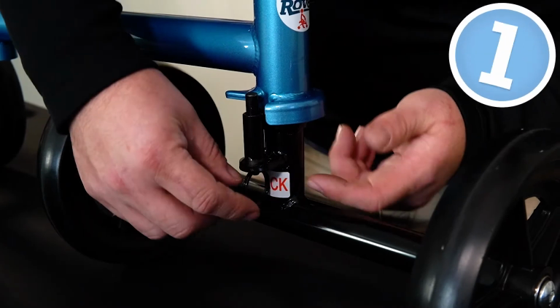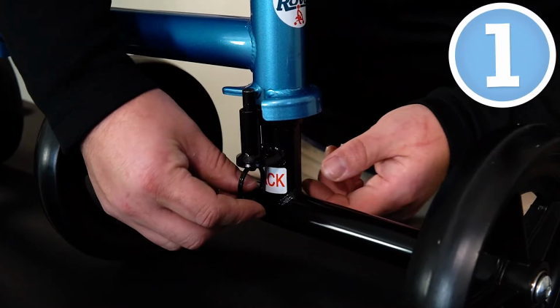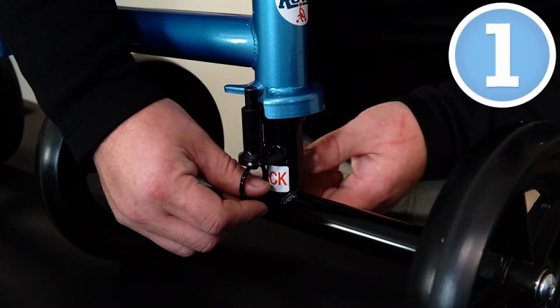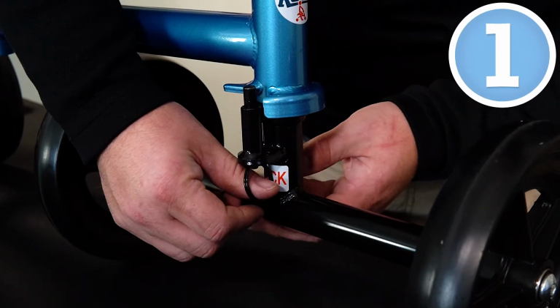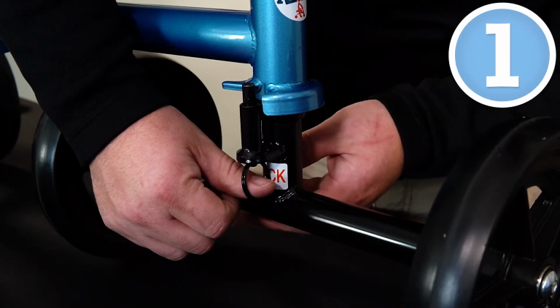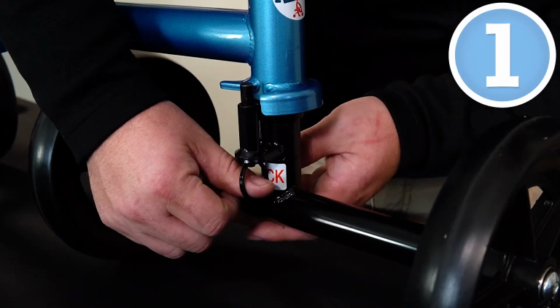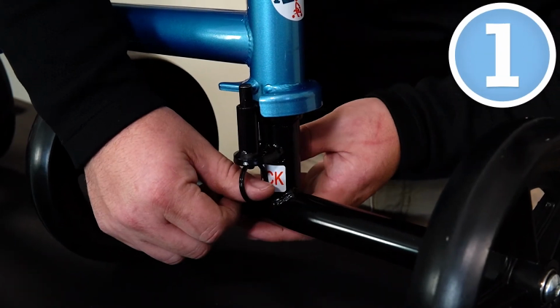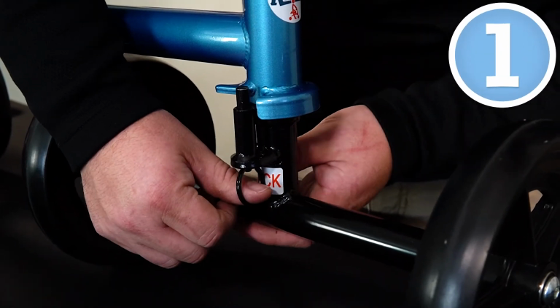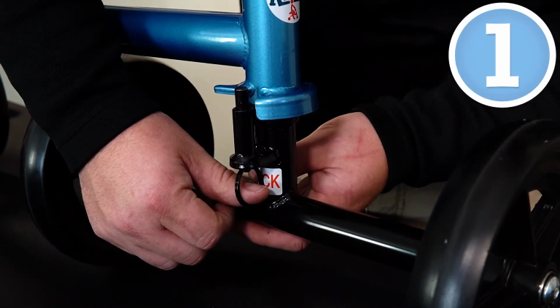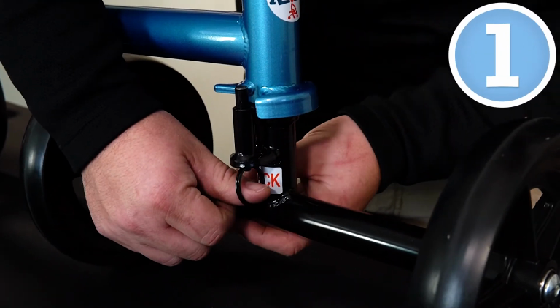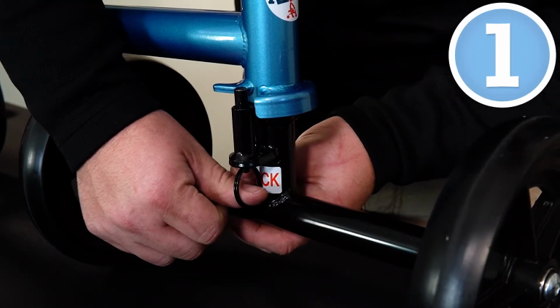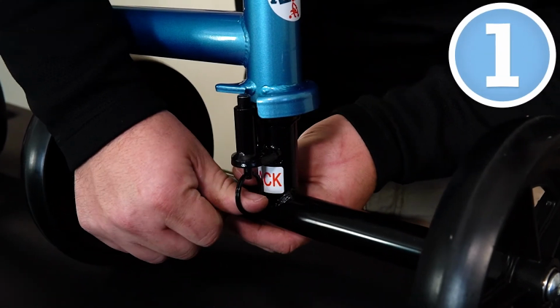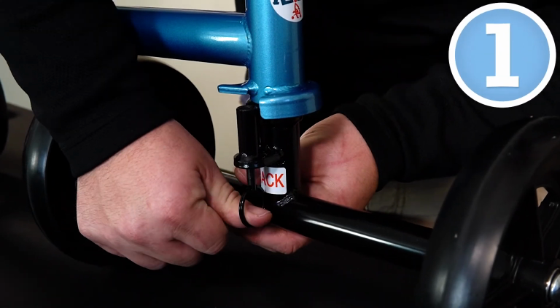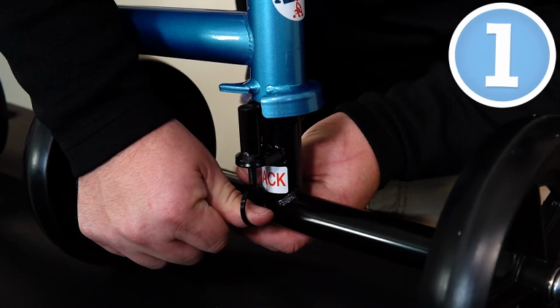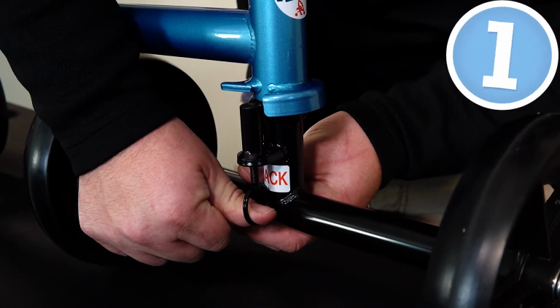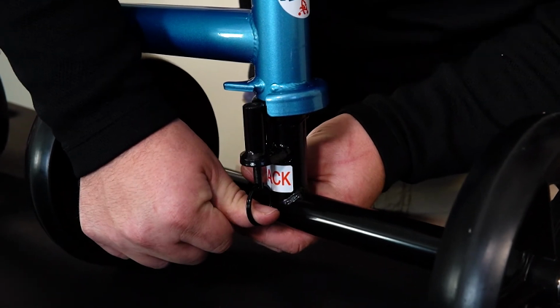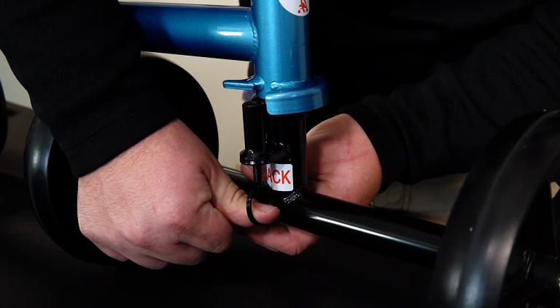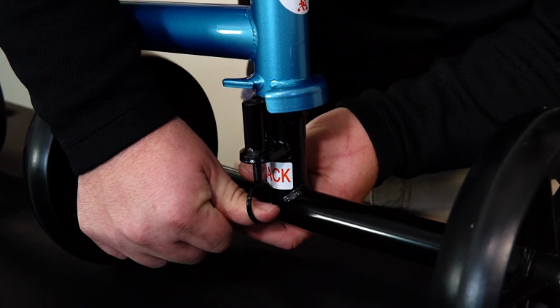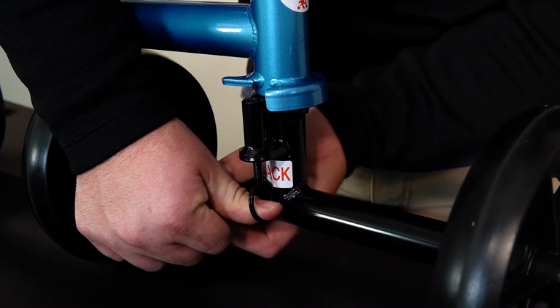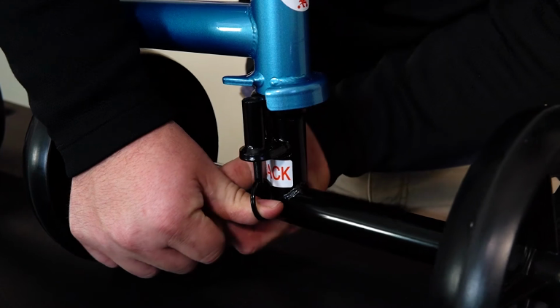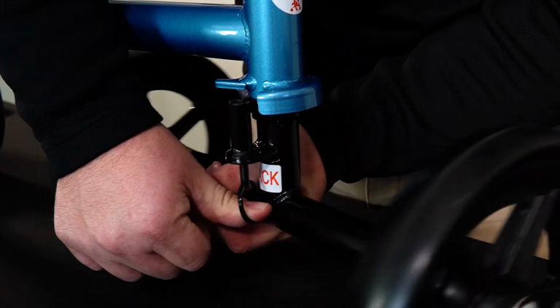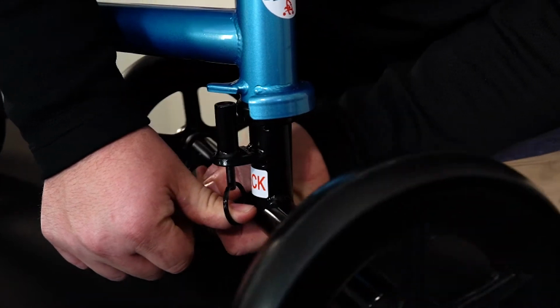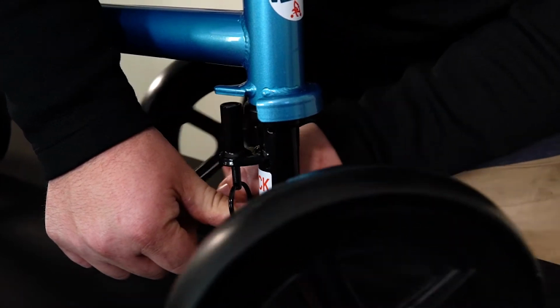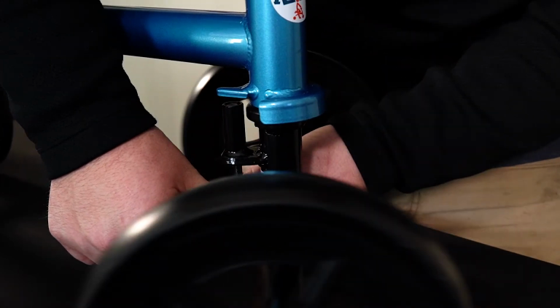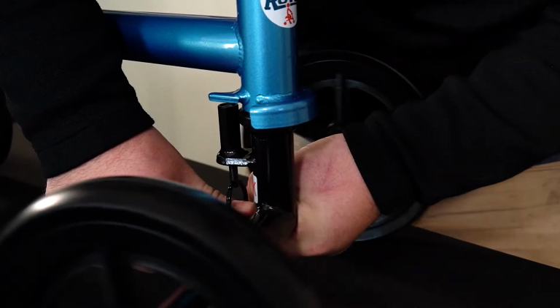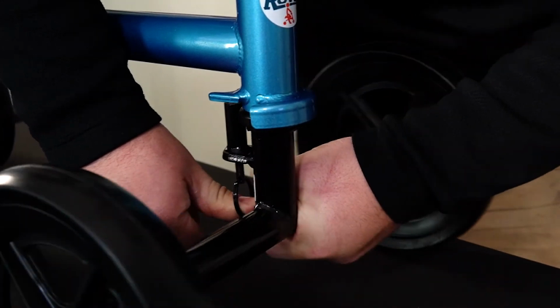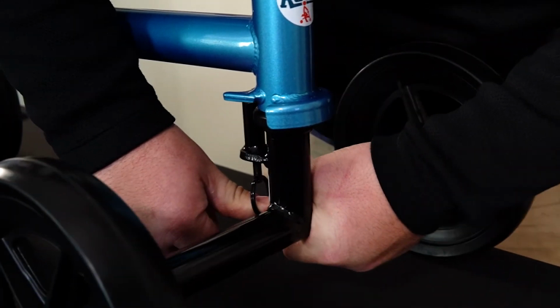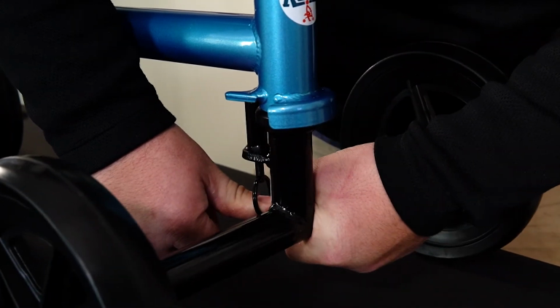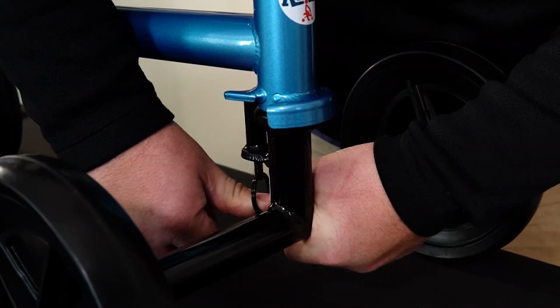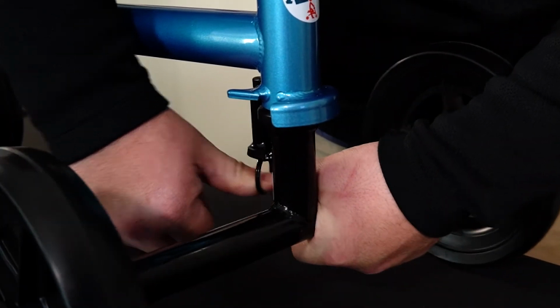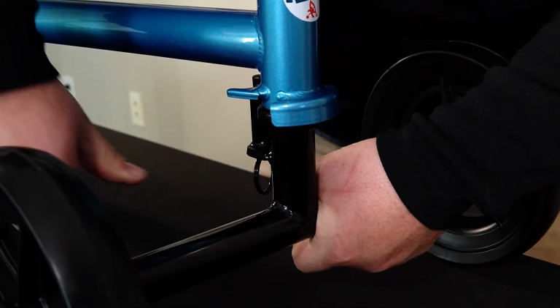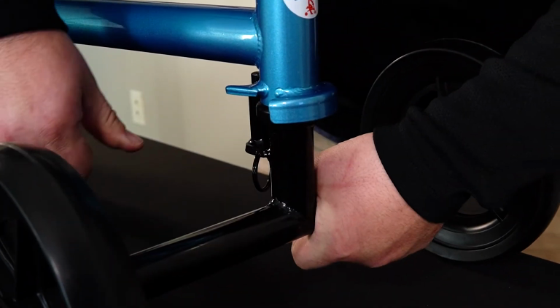what we're going to do is take this ring and pull it downward. Then you're just going to rotate those front wheels into position.